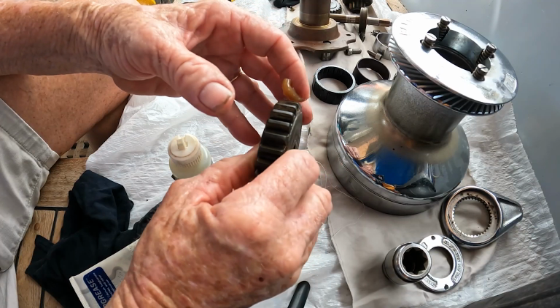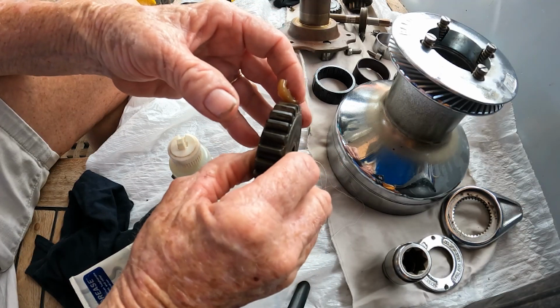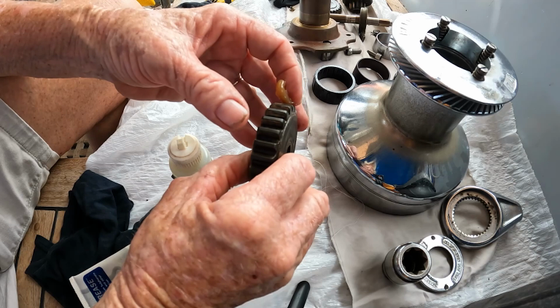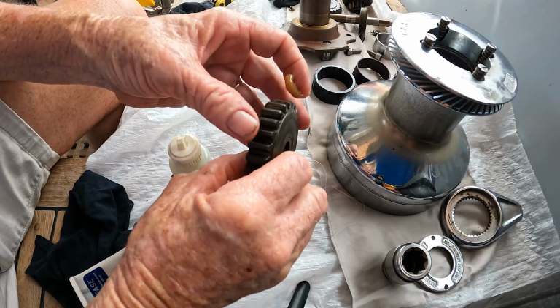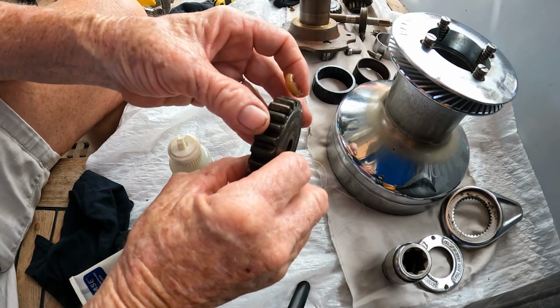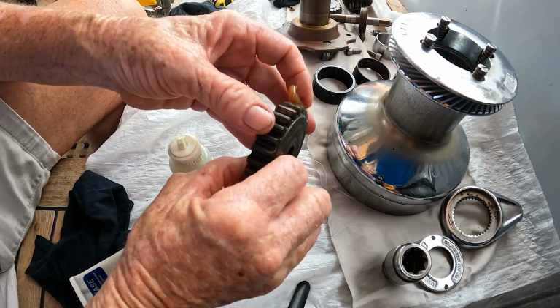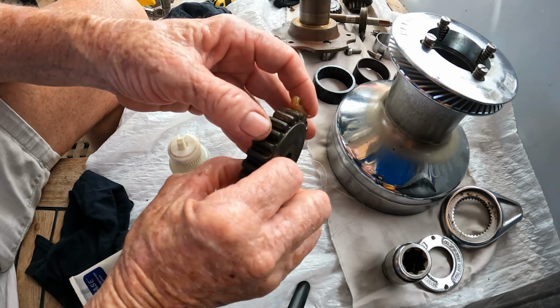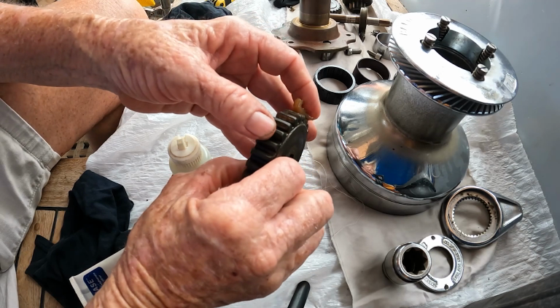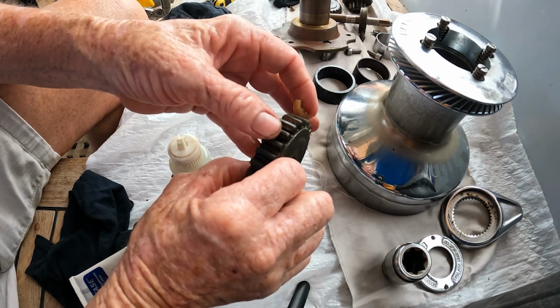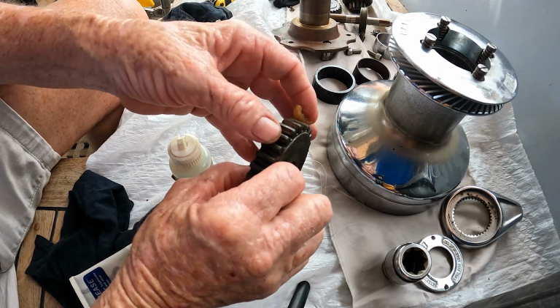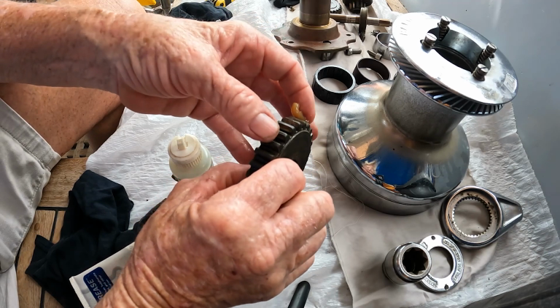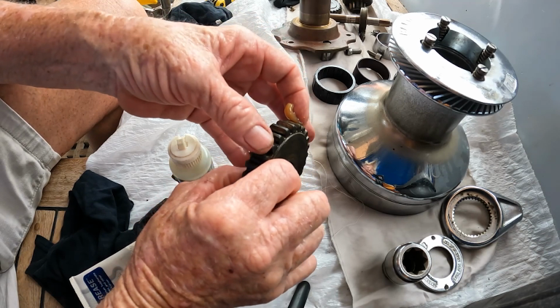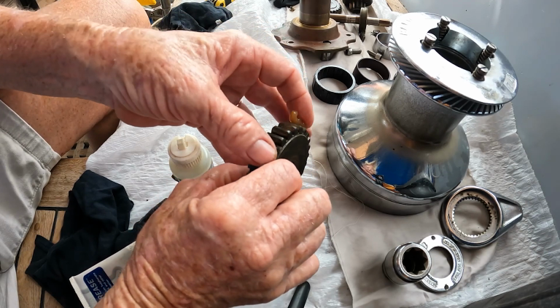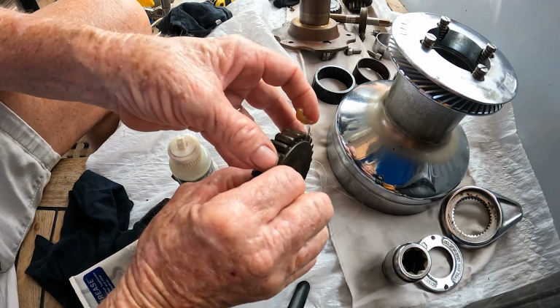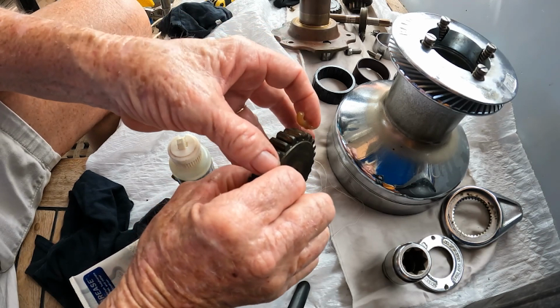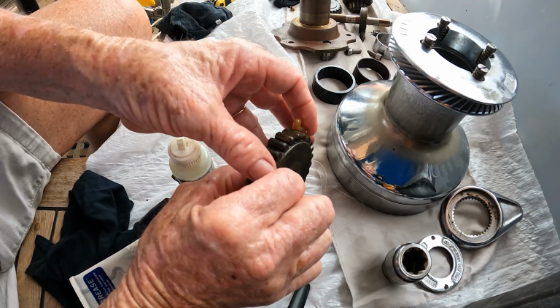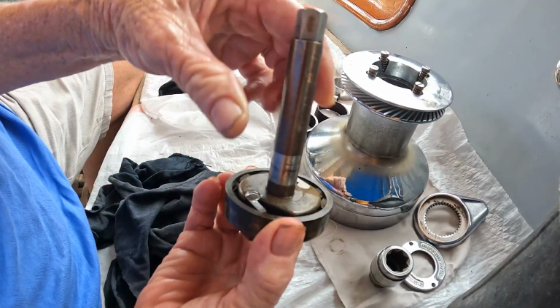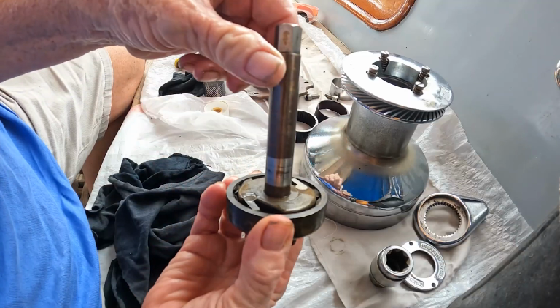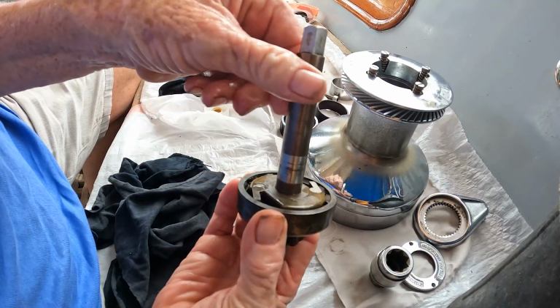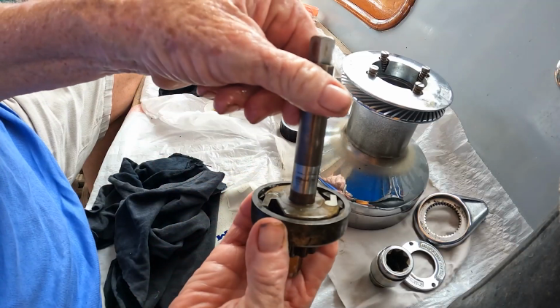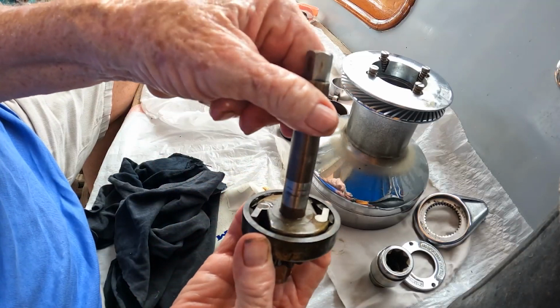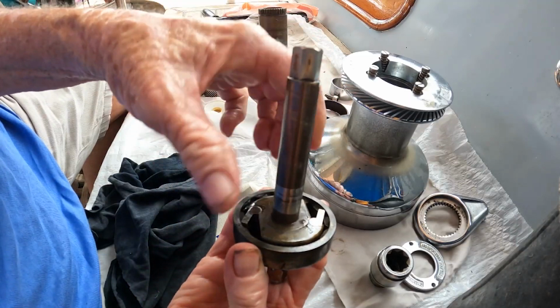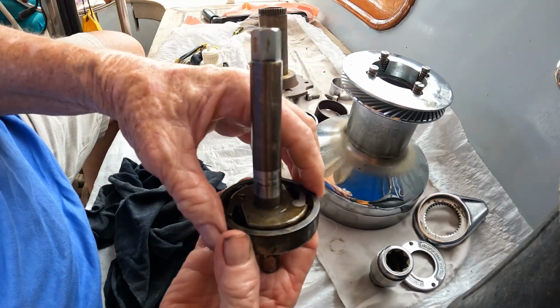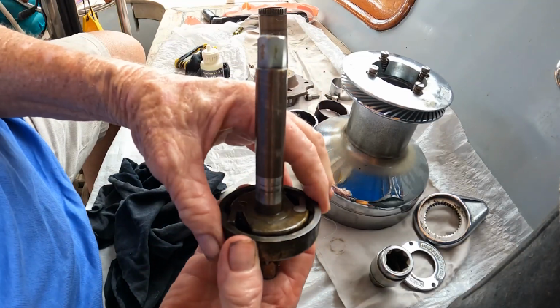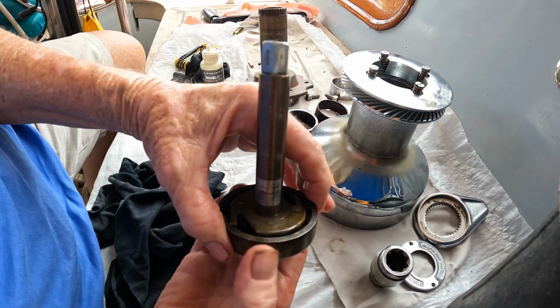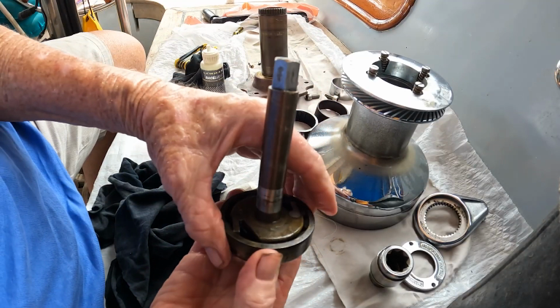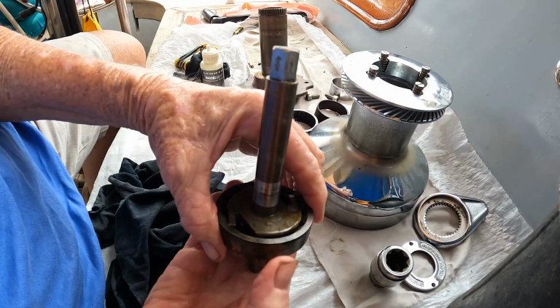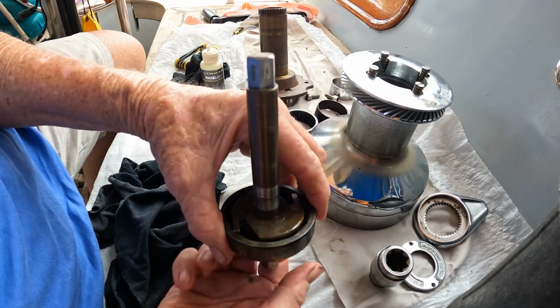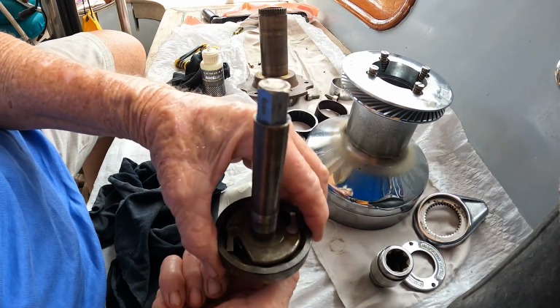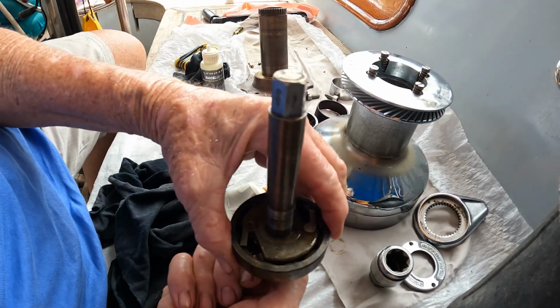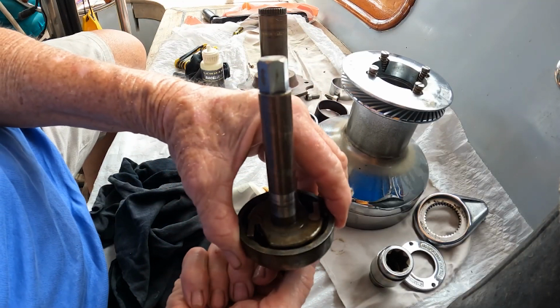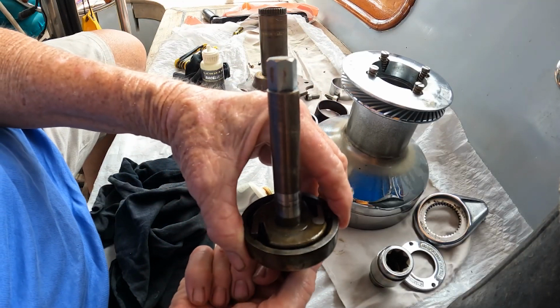Tricky pawls — making sure the long arm of the spring was on the inside edge of the pawl. Now I am proficient, at least with this model of the winch.